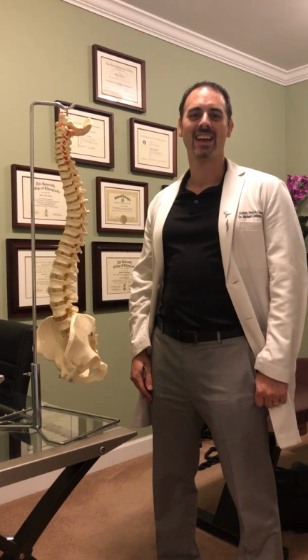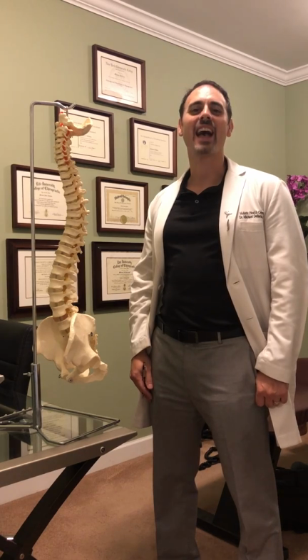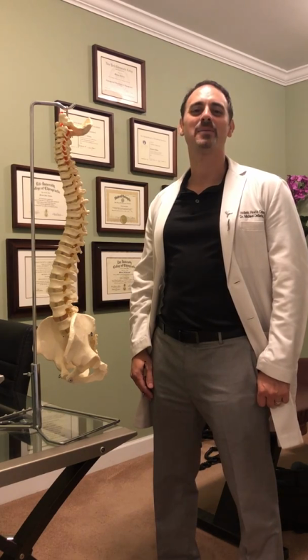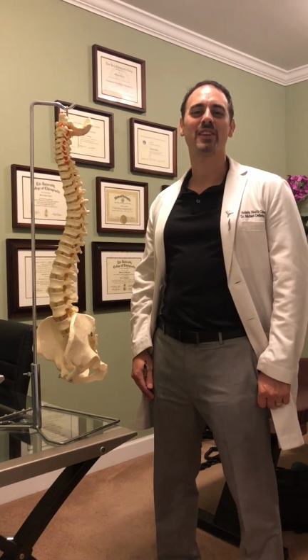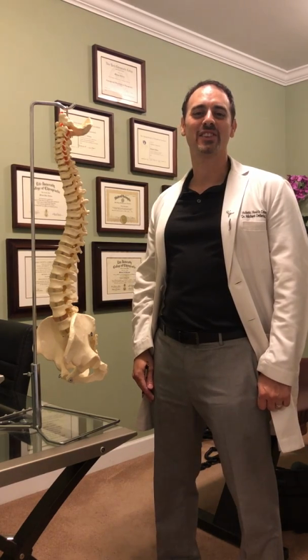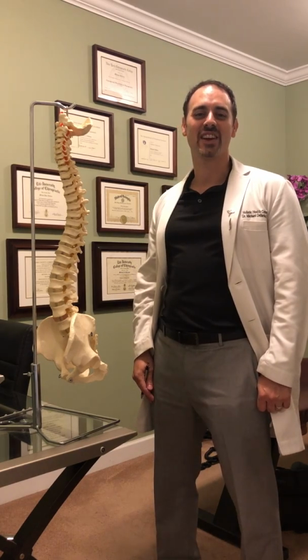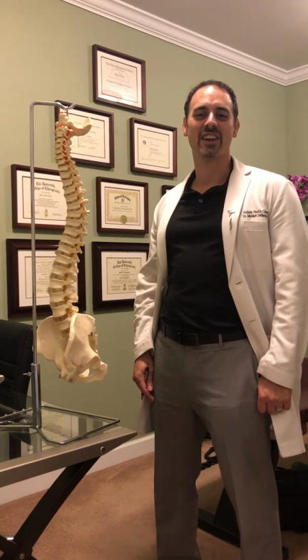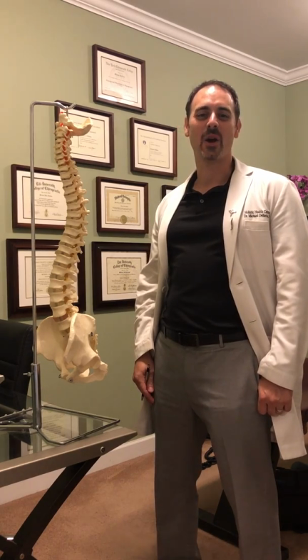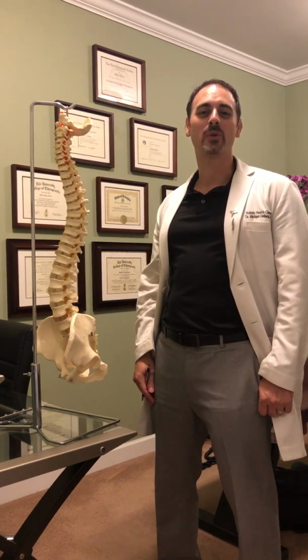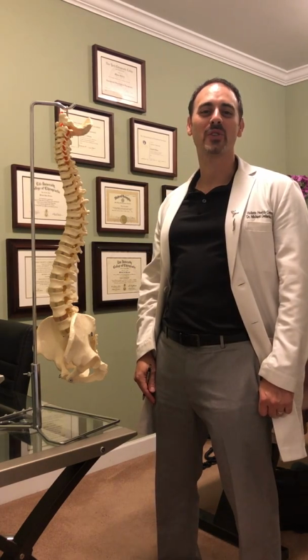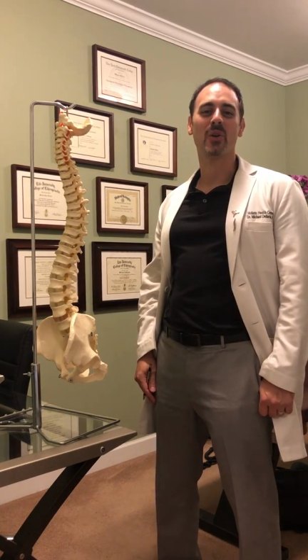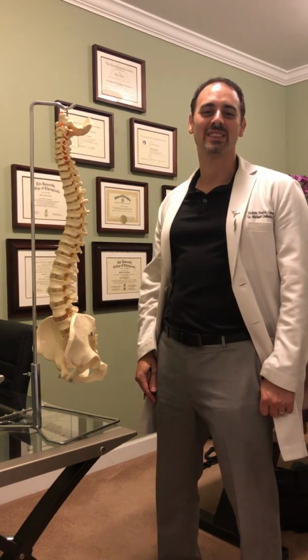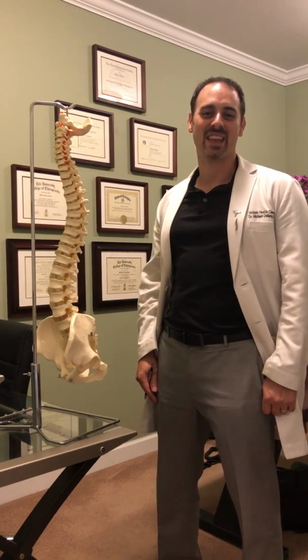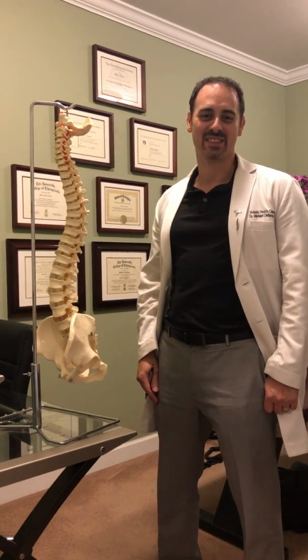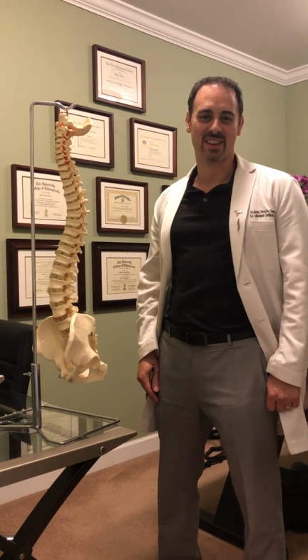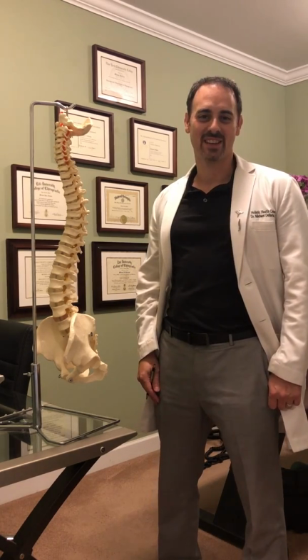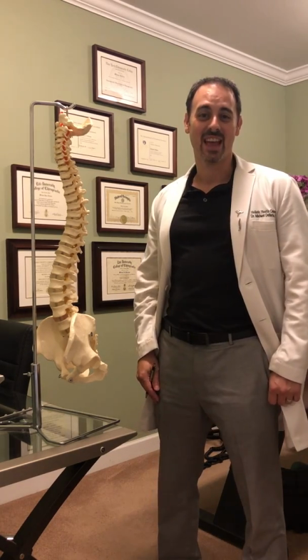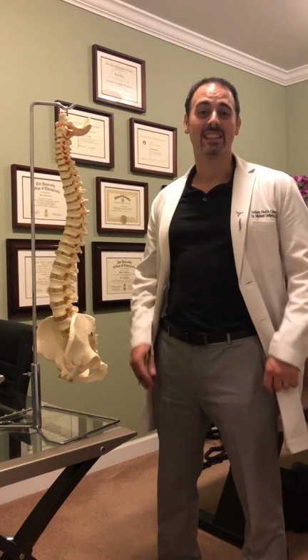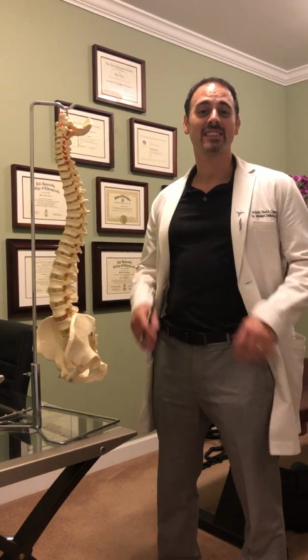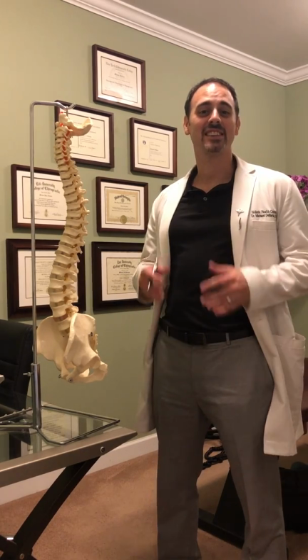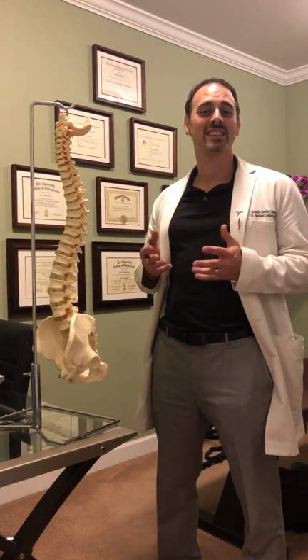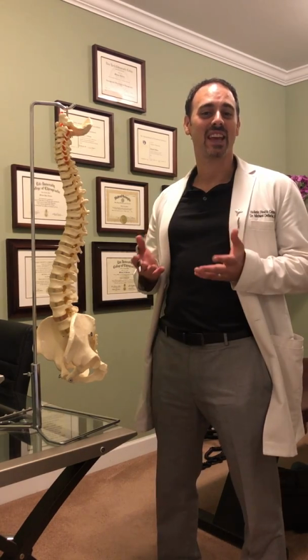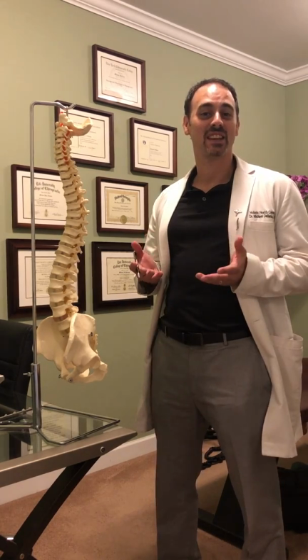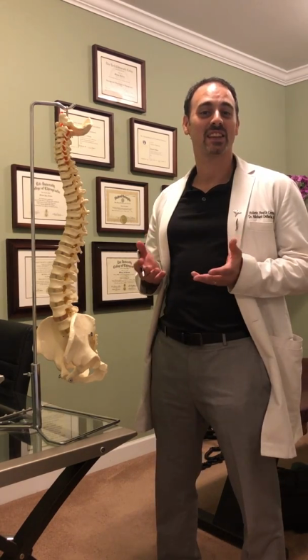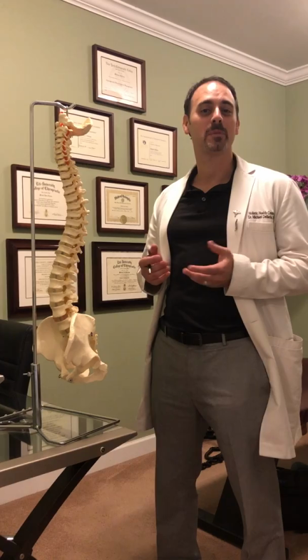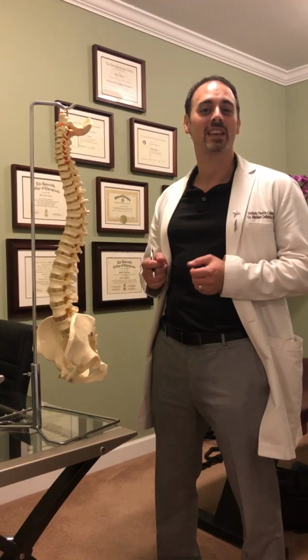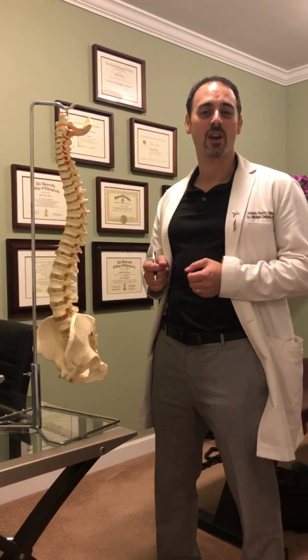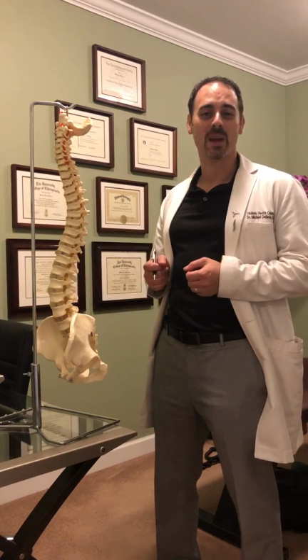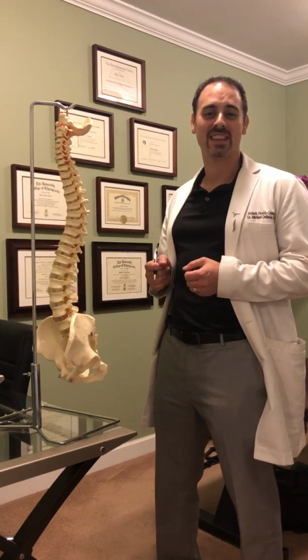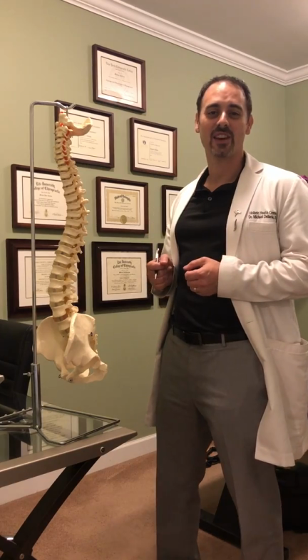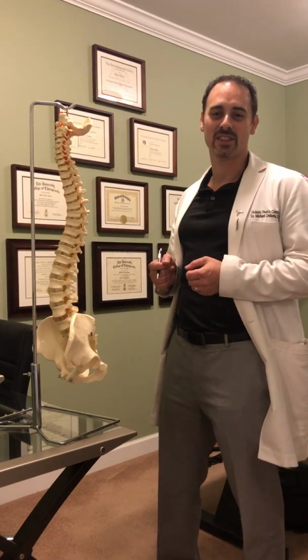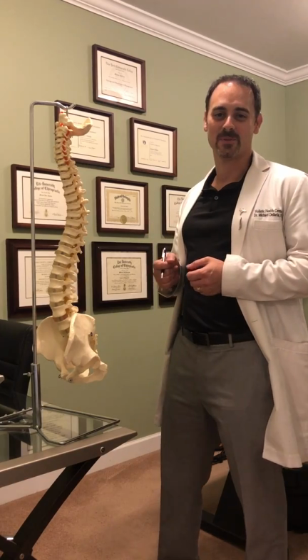Hi, I'm Dr. DeLaria, owner of the Holistical Center. I'd like to take a second and explain chiropractic care to you.